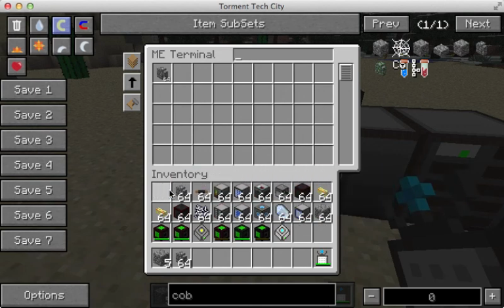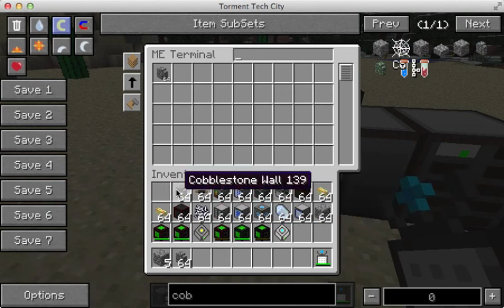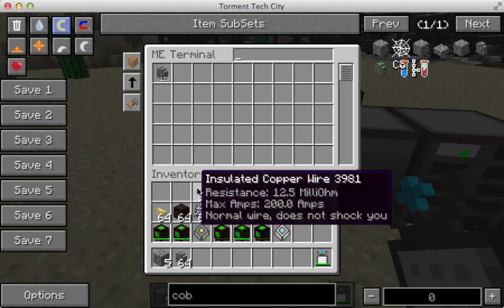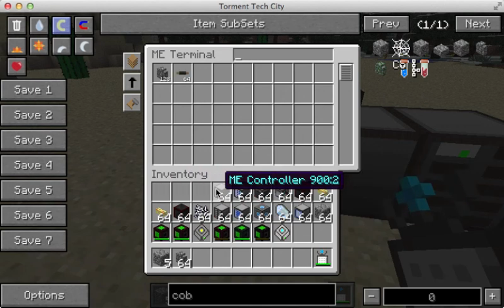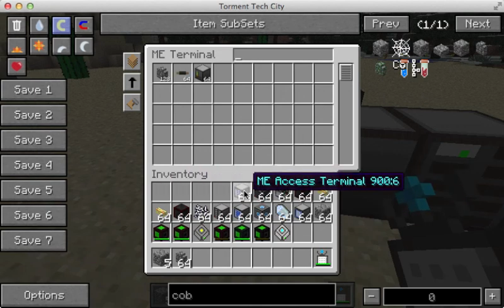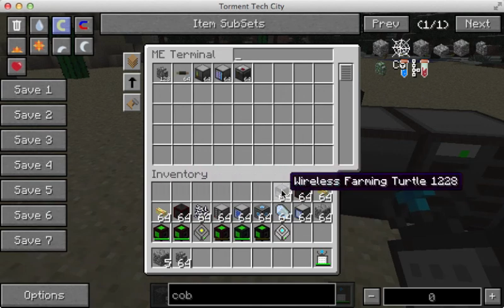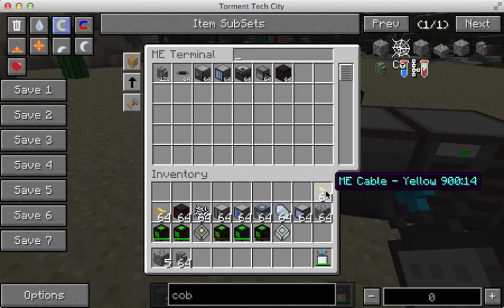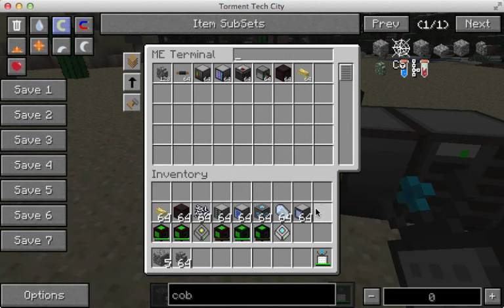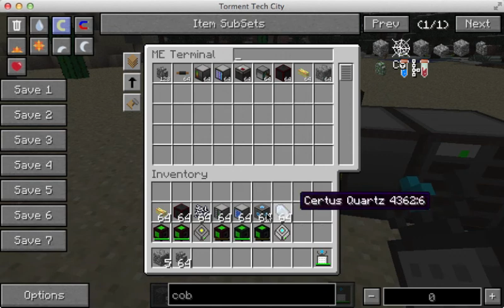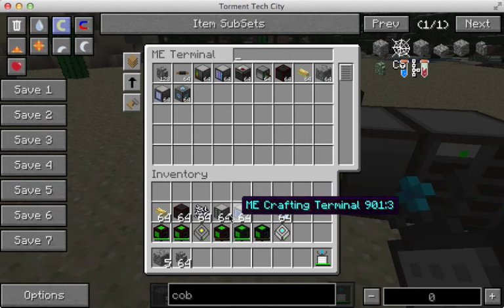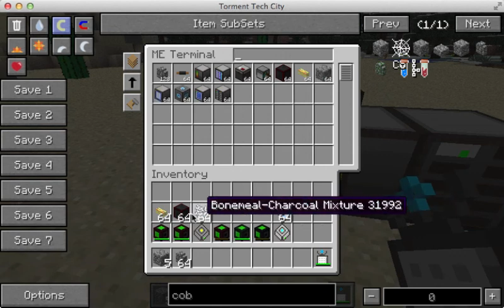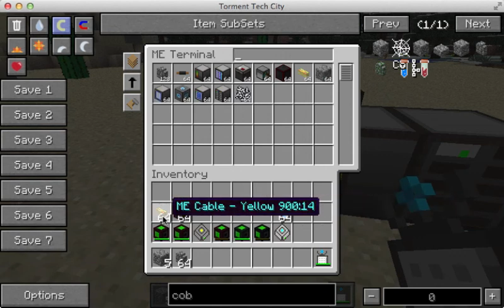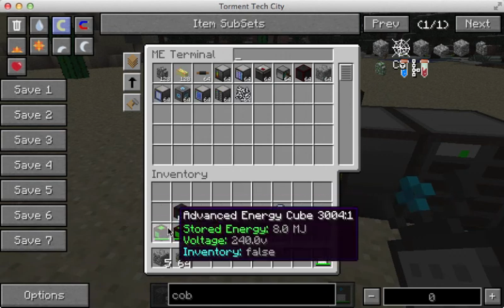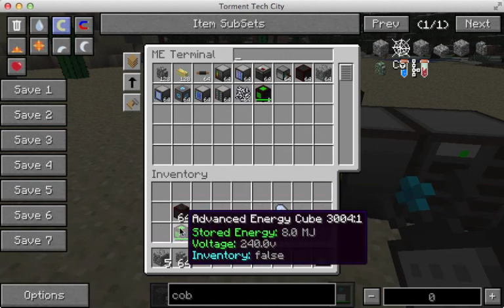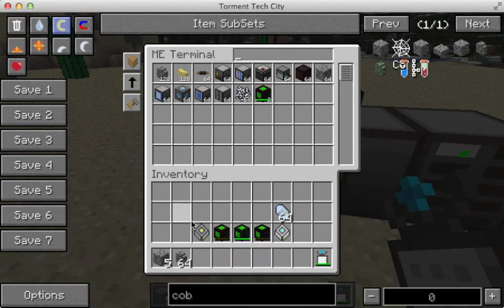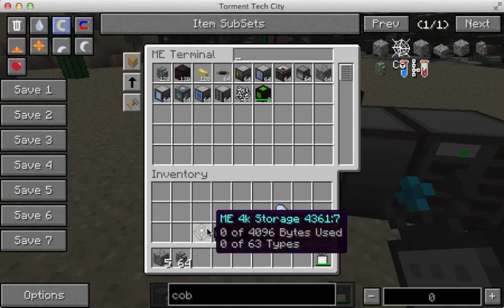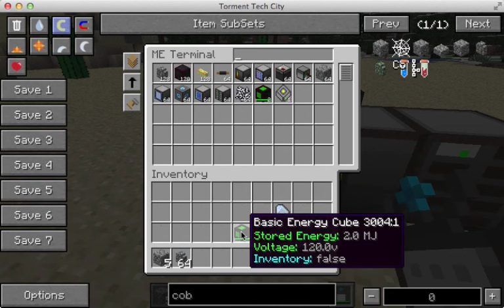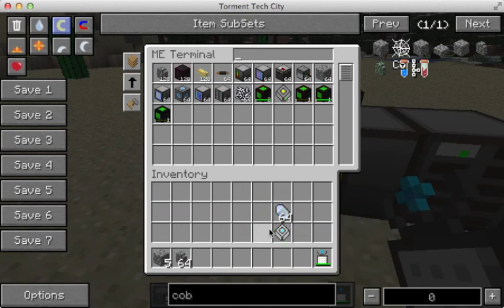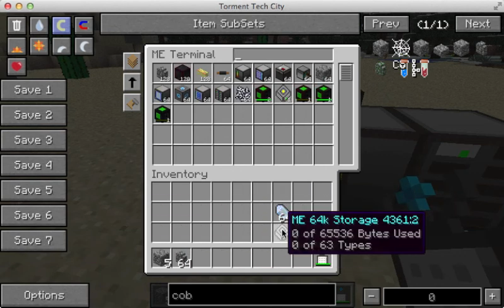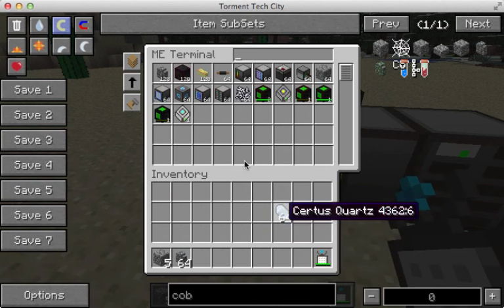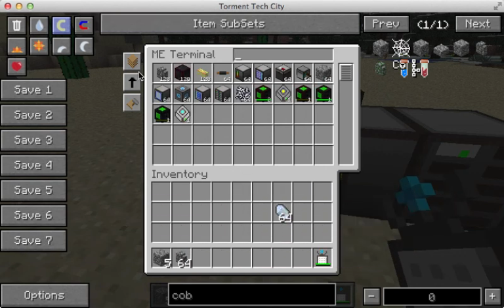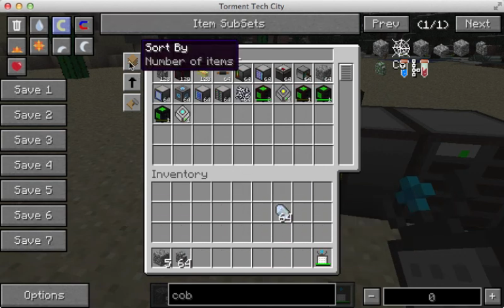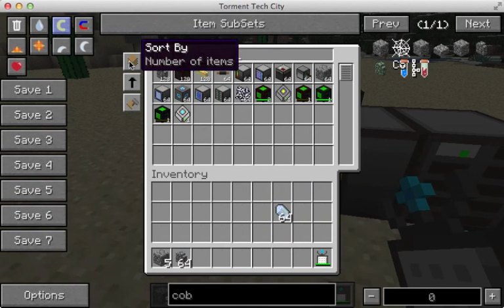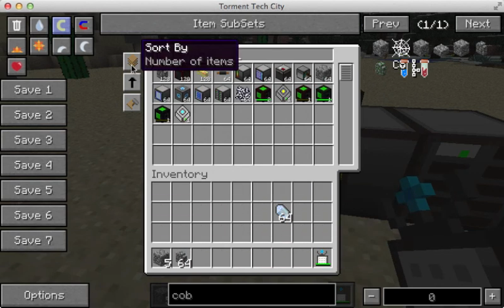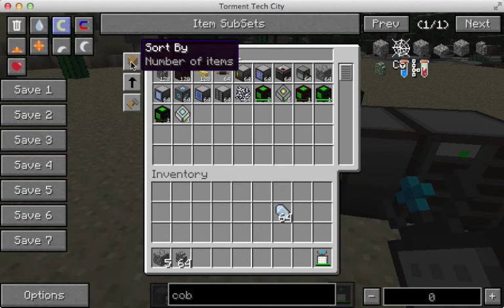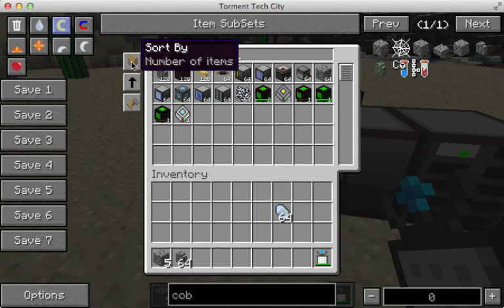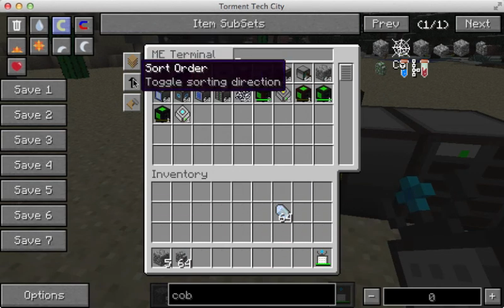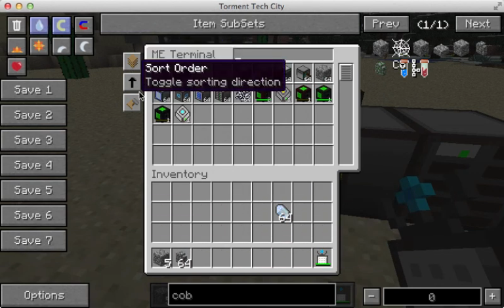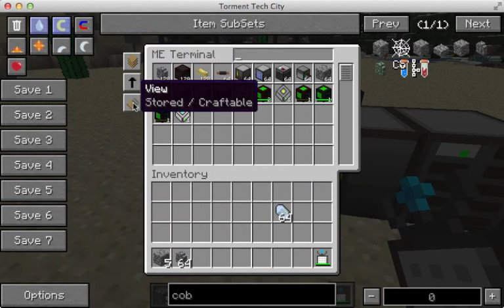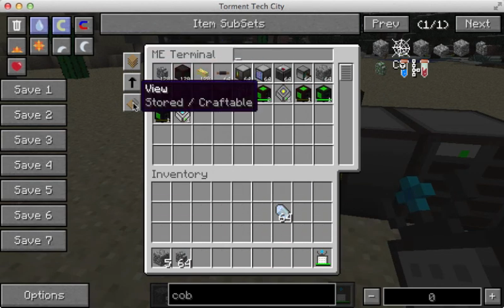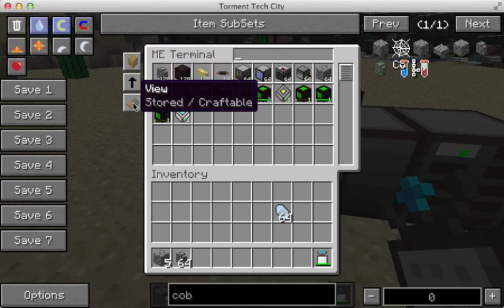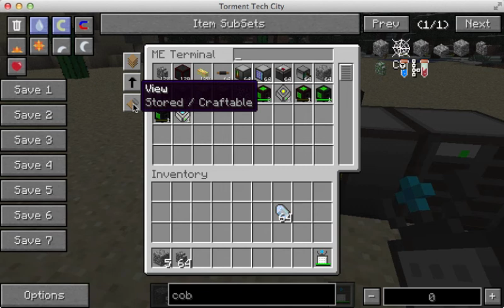So let's say we're coming back from adventuring and we just want to dump everything in there. We can easily do that. It's all sorted. You can sort it different ways — up here in the left-hand corner, by number of items, alphabetical, et cetera.